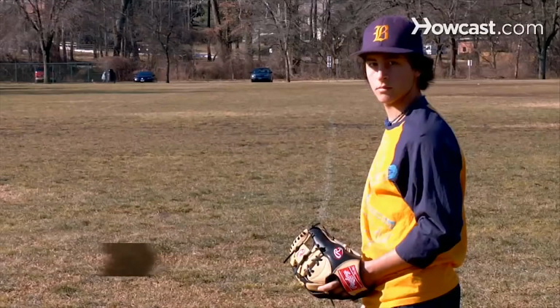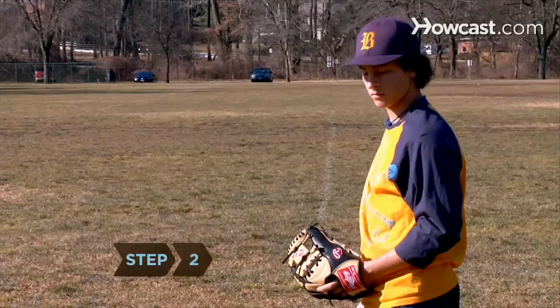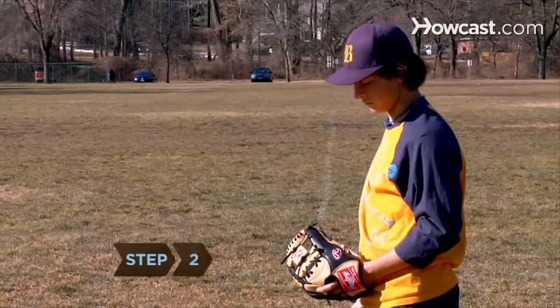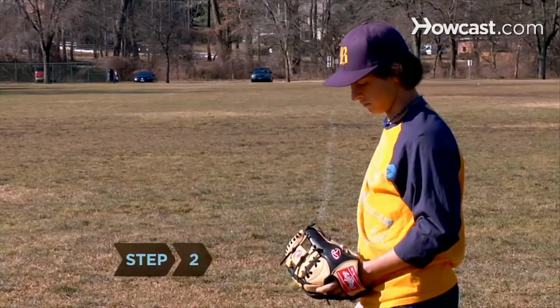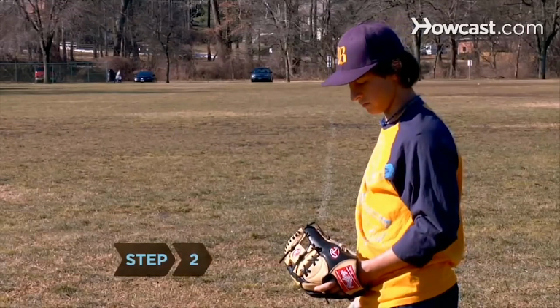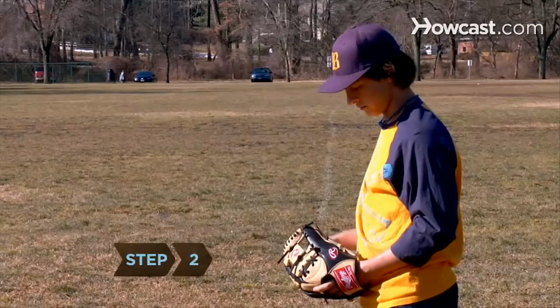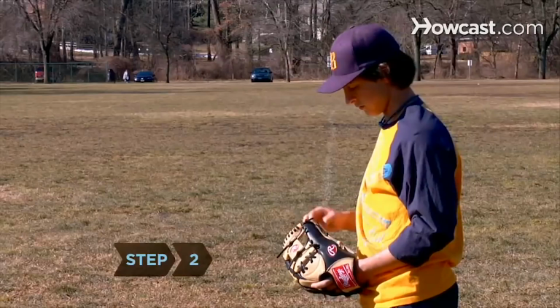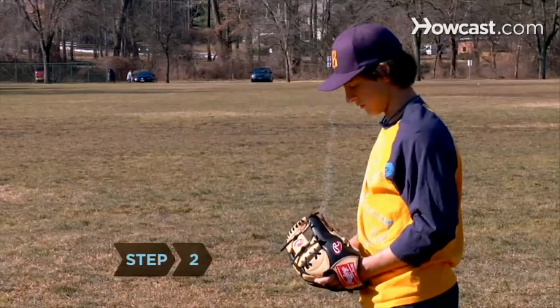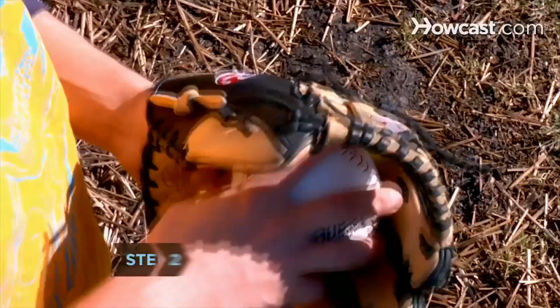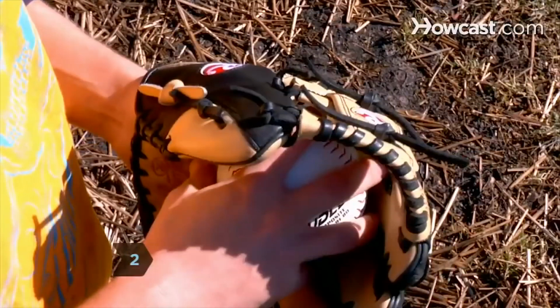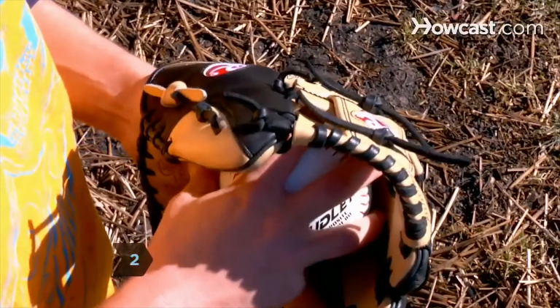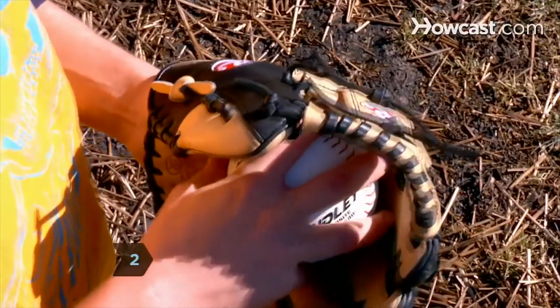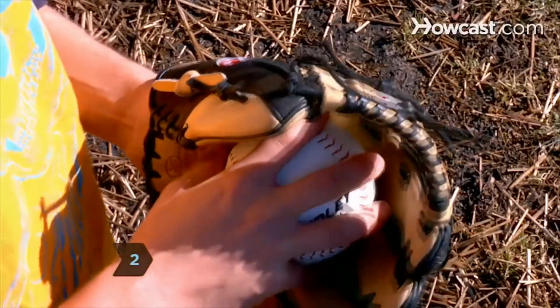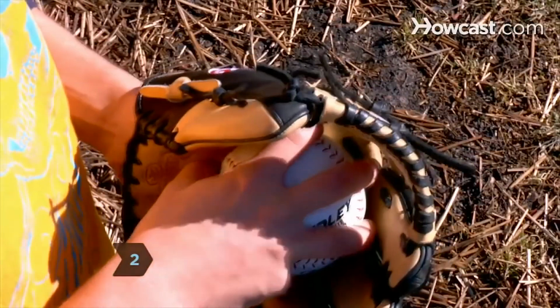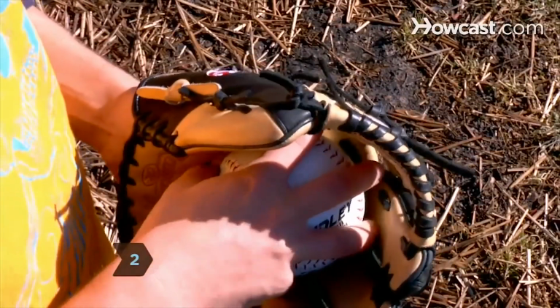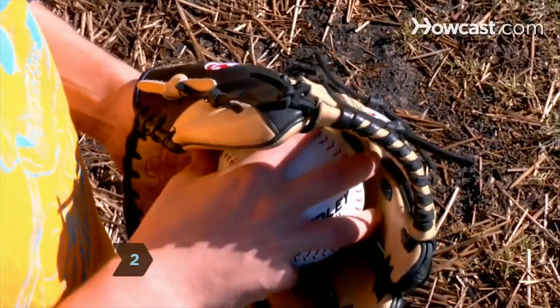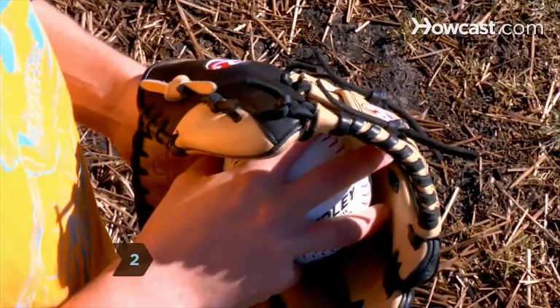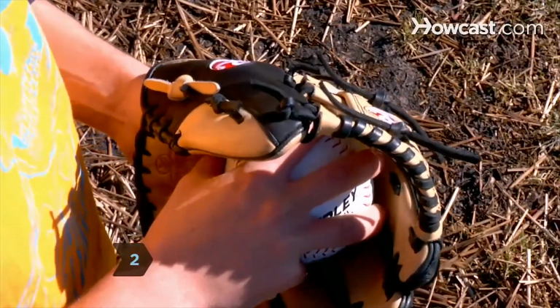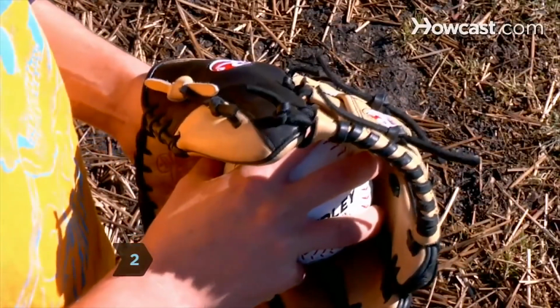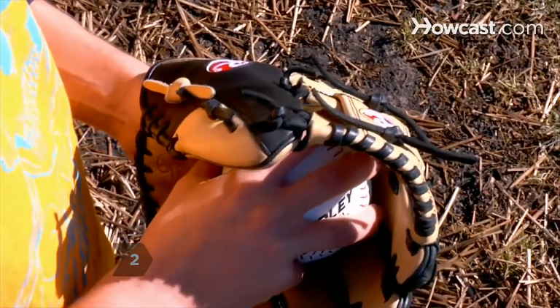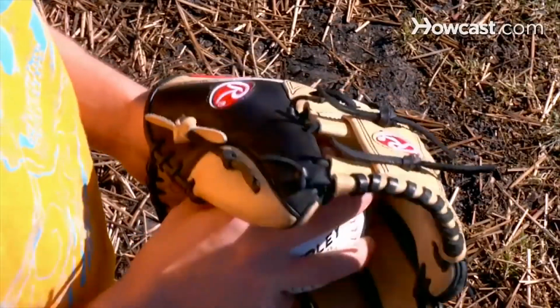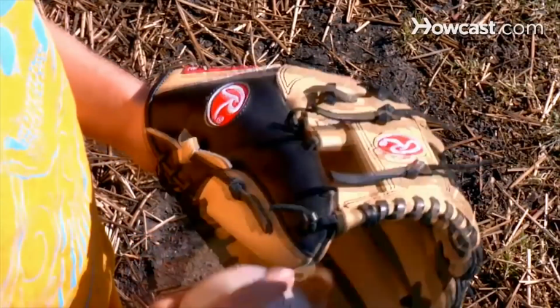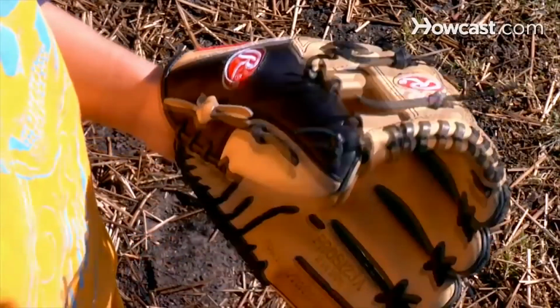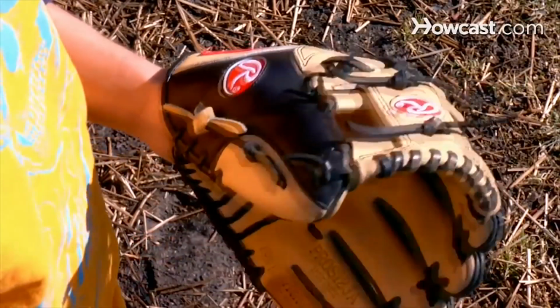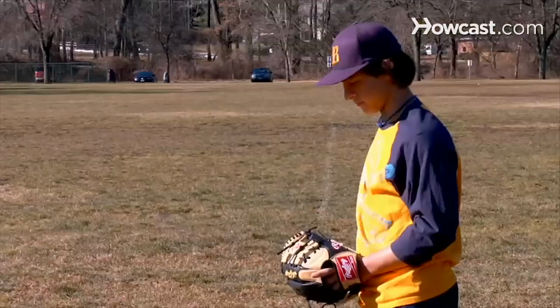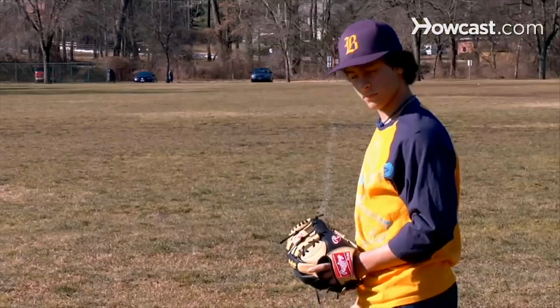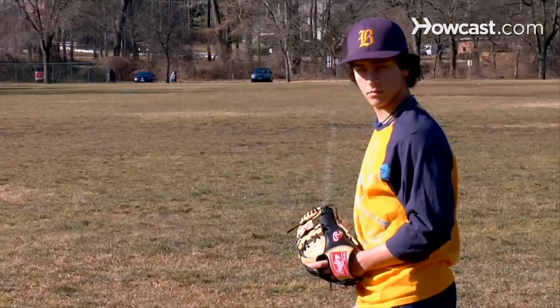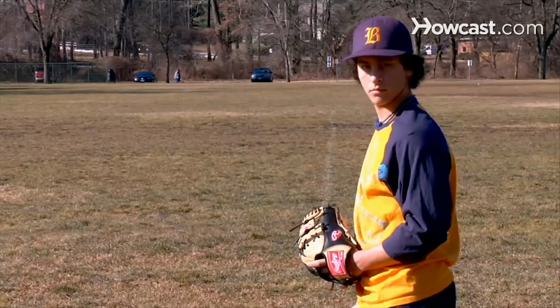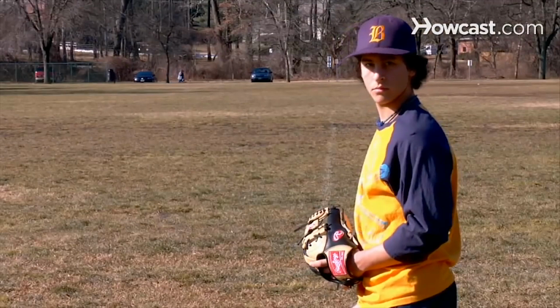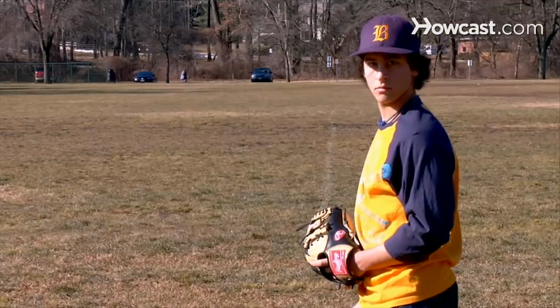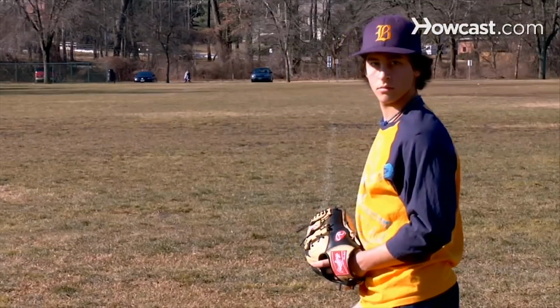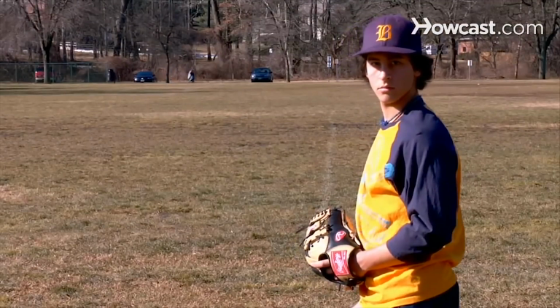Step 2. Palm the ball with your thumb and little finger, gripping it with your middle three fingers supporting it. Drop the ball hand to your side.